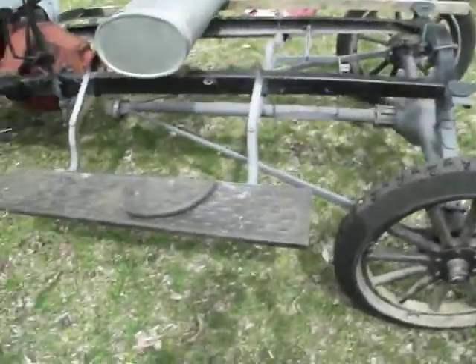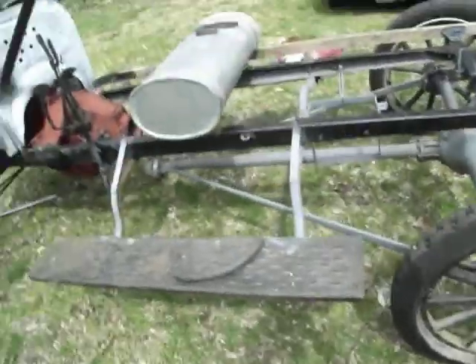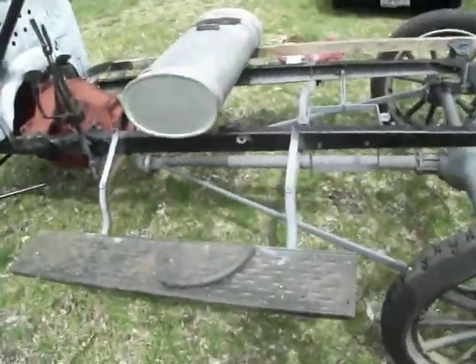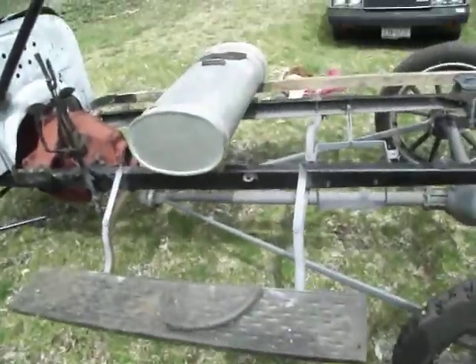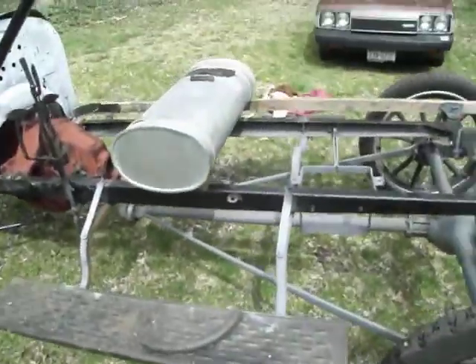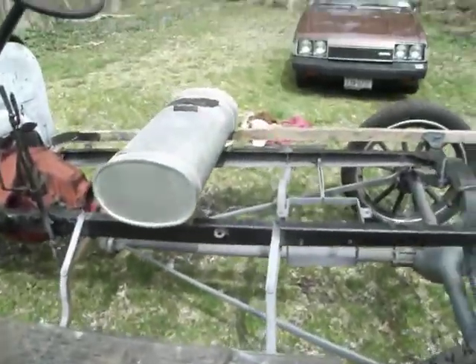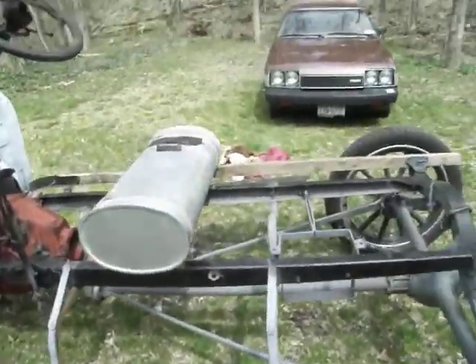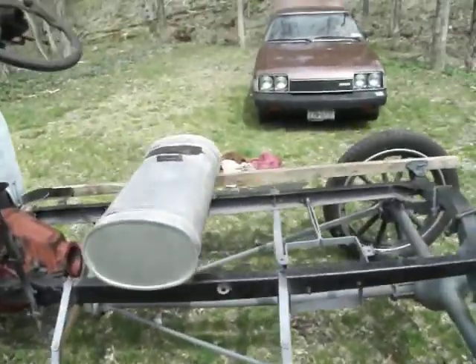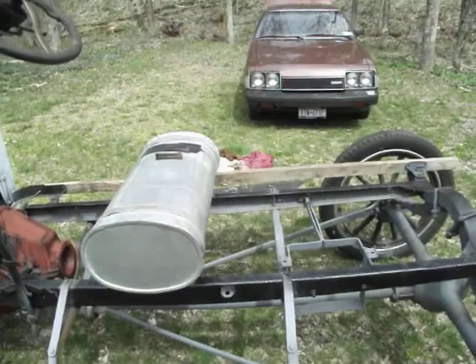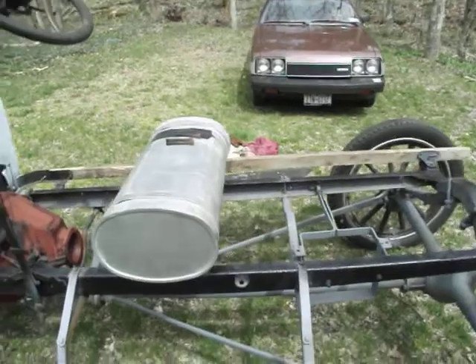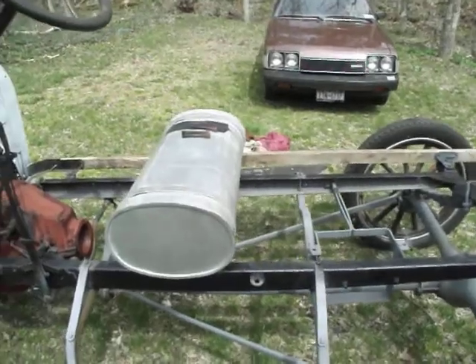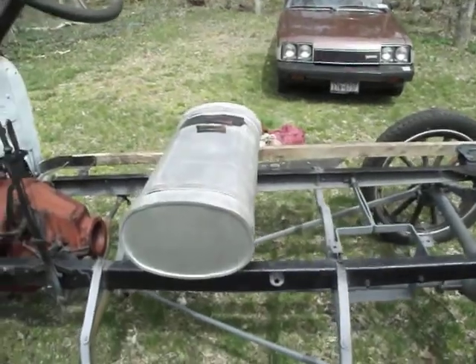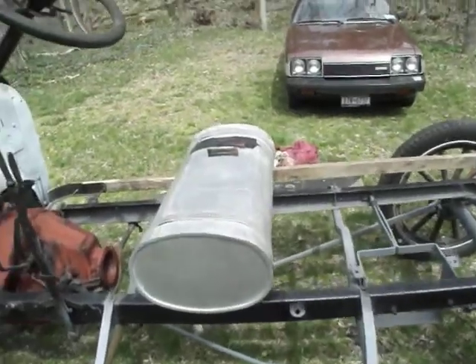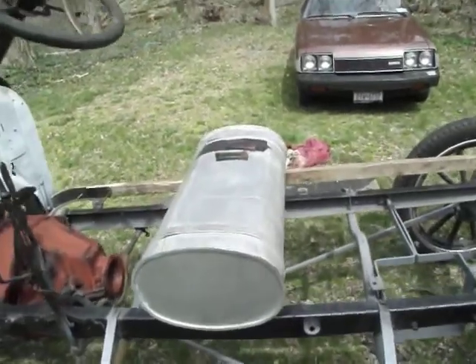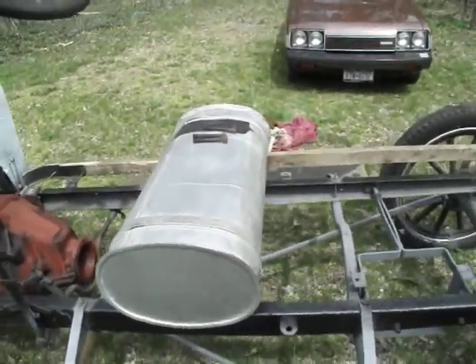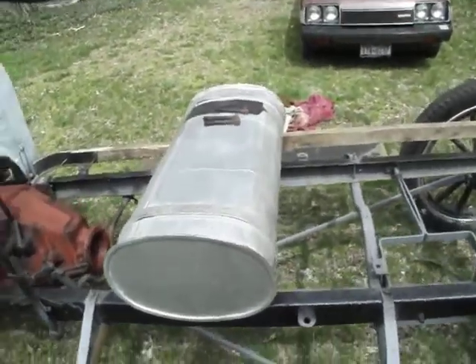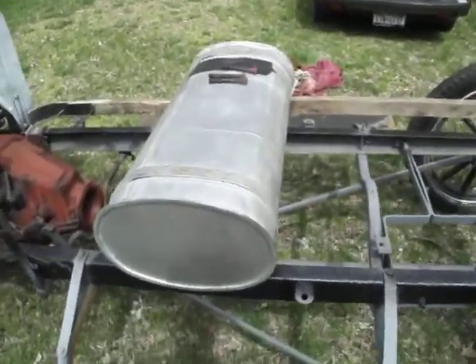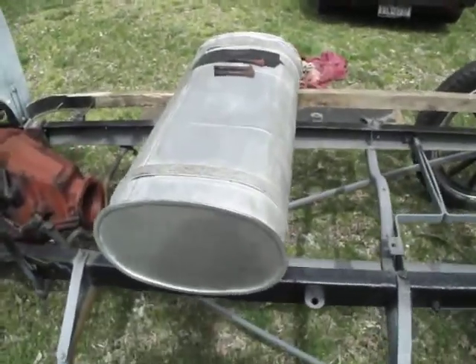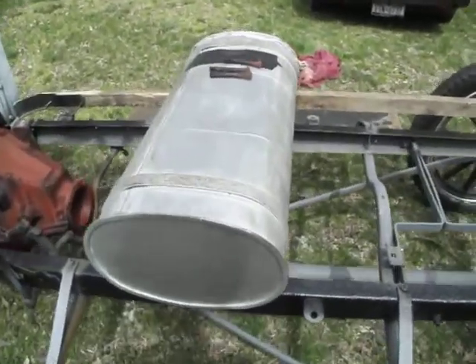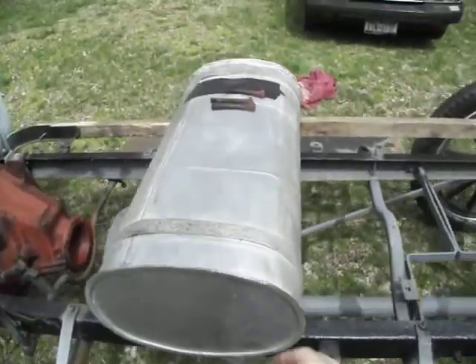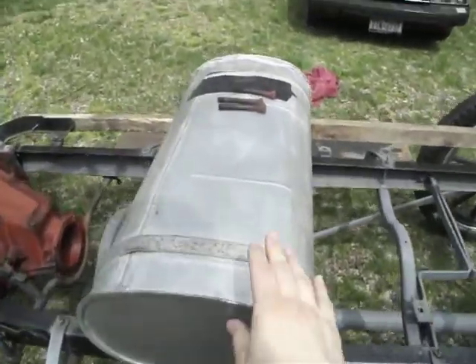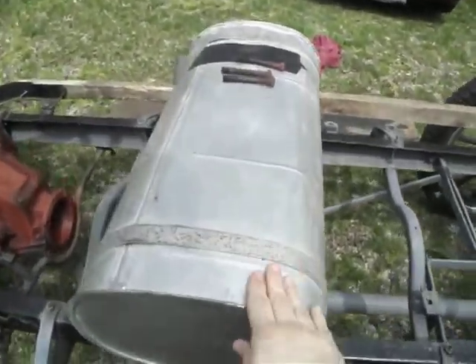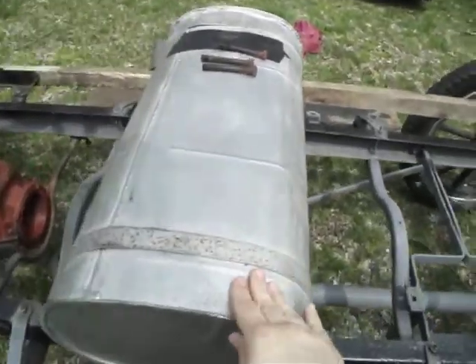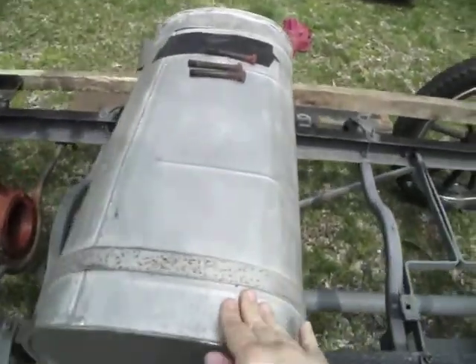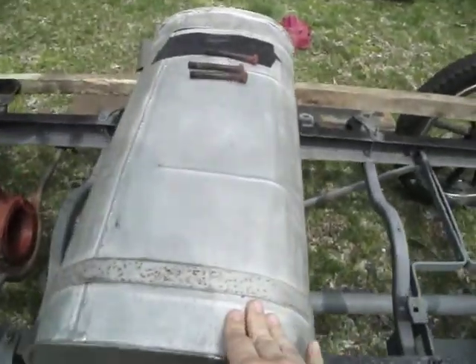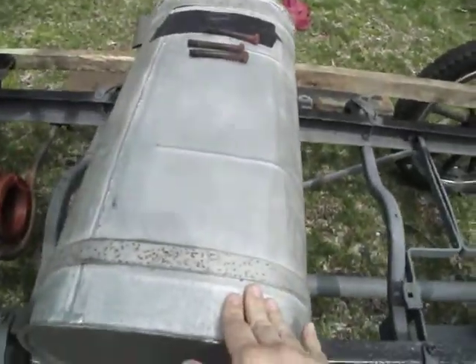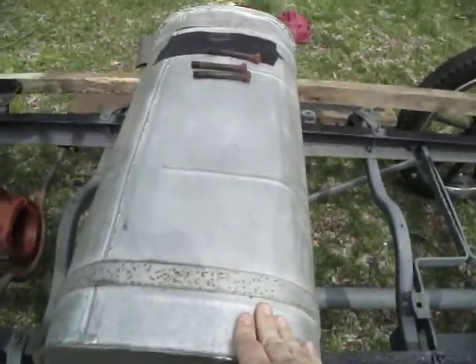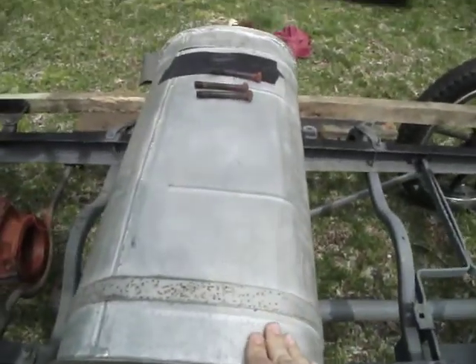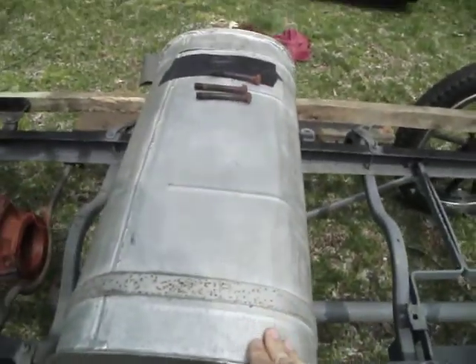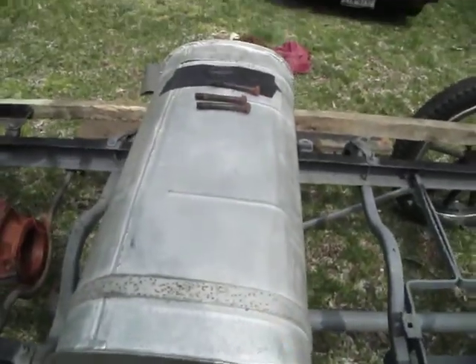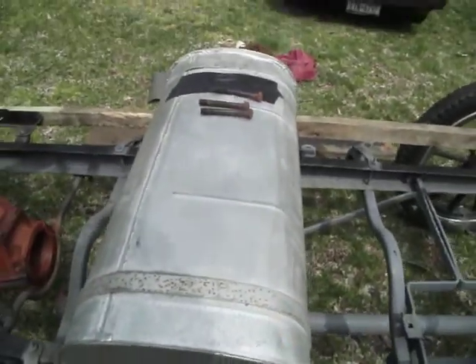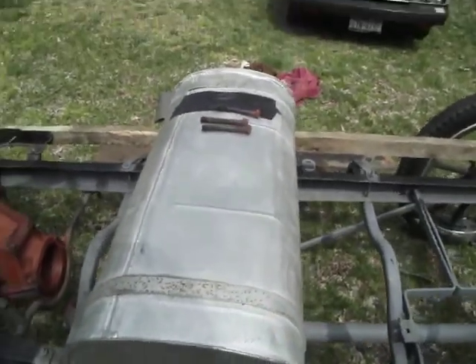Gas tank, all original. And actually, I don't think I painted this — I think this was the condition it came in.